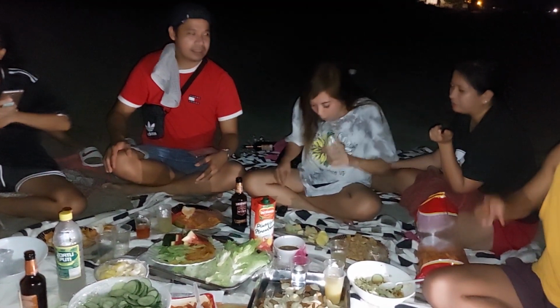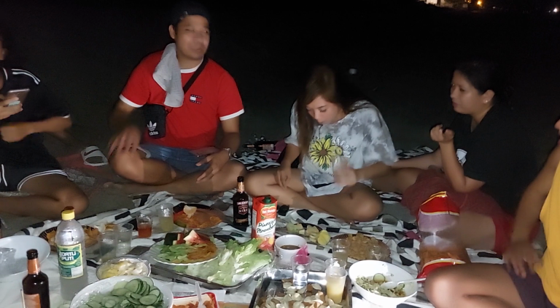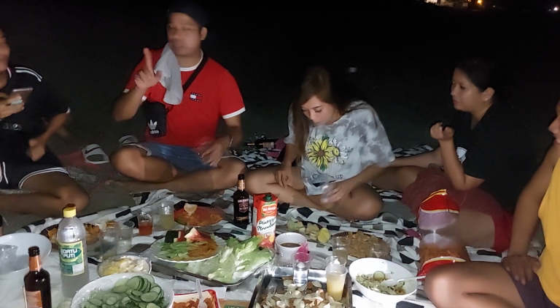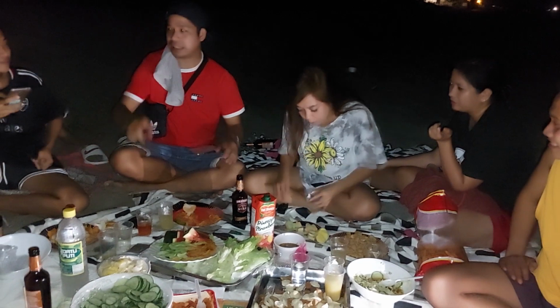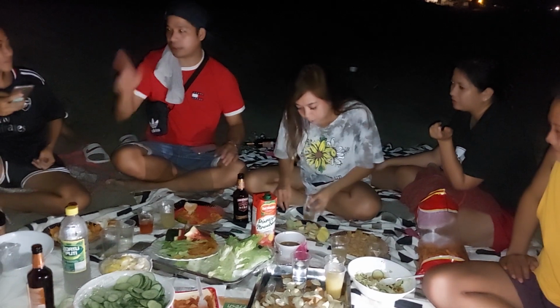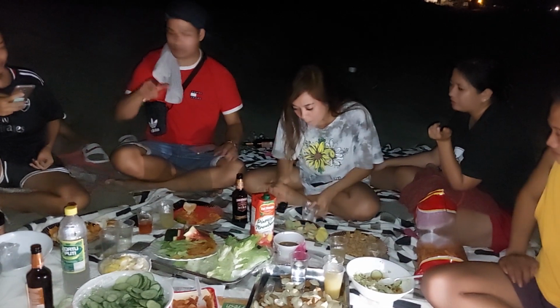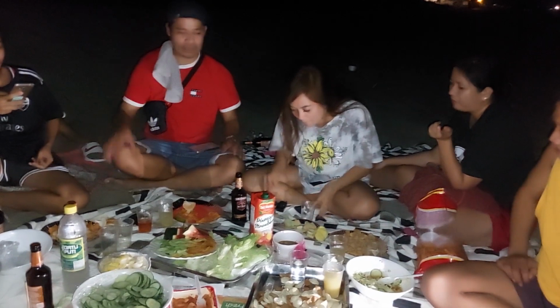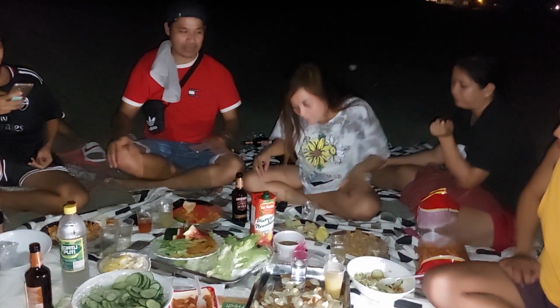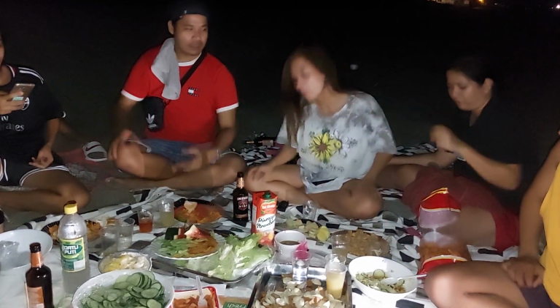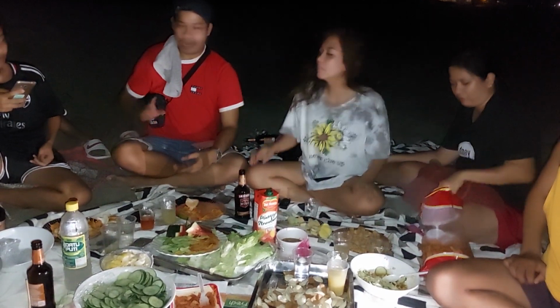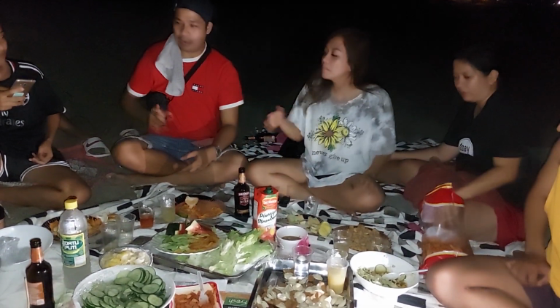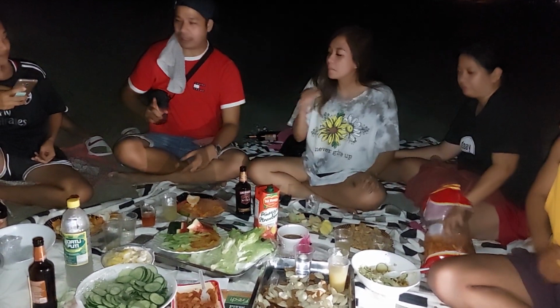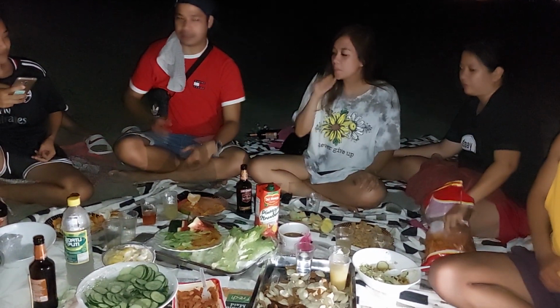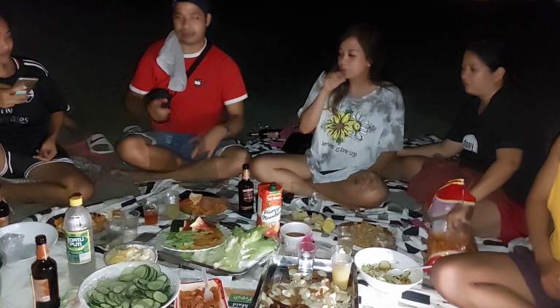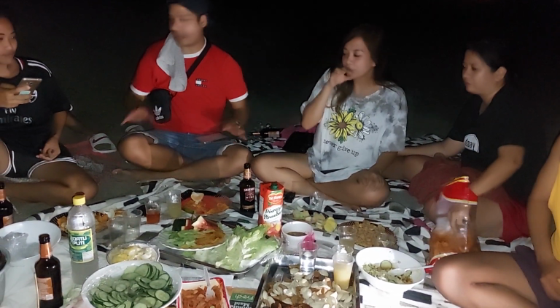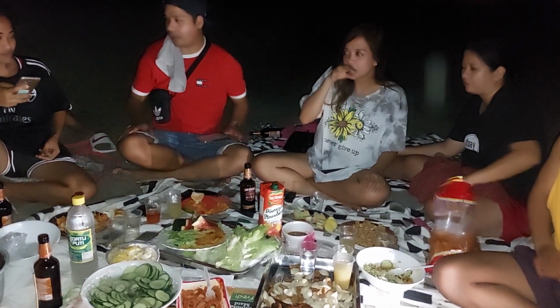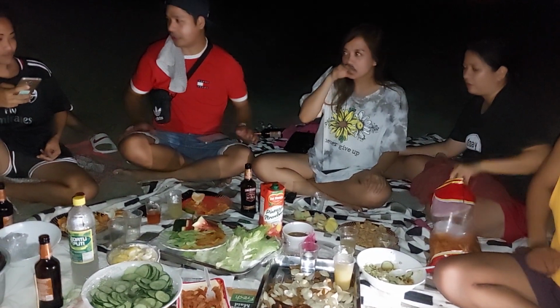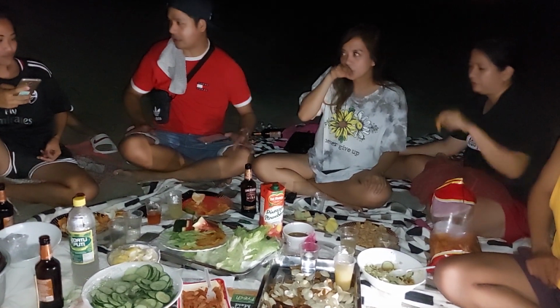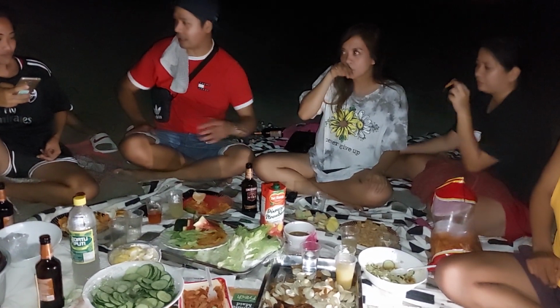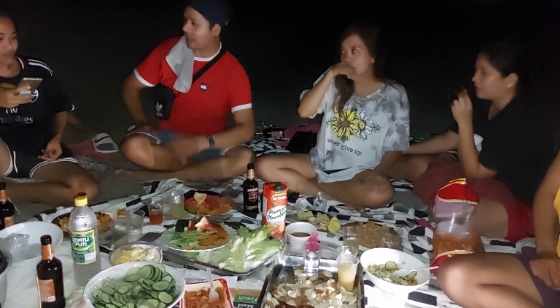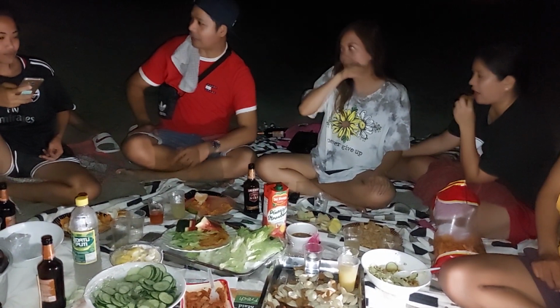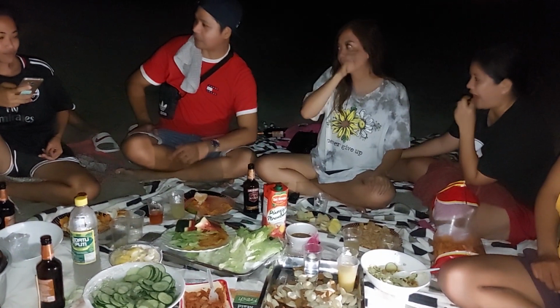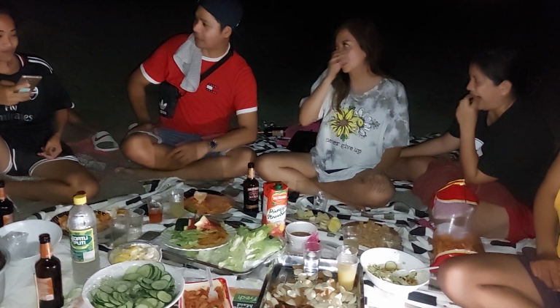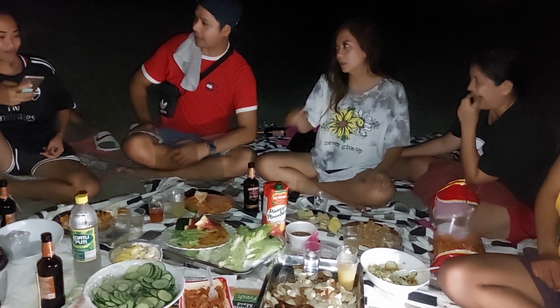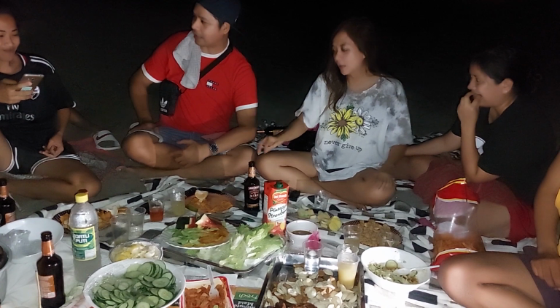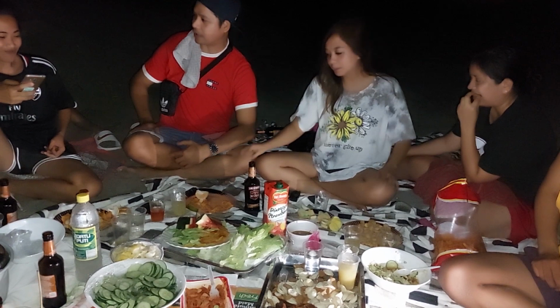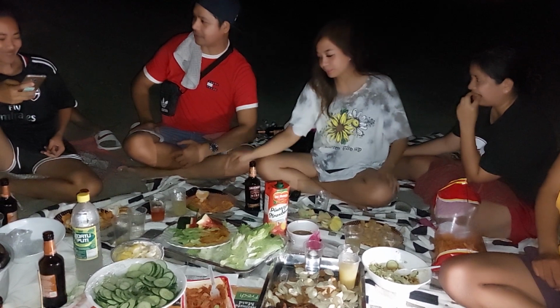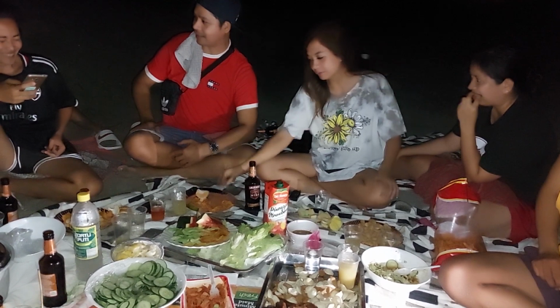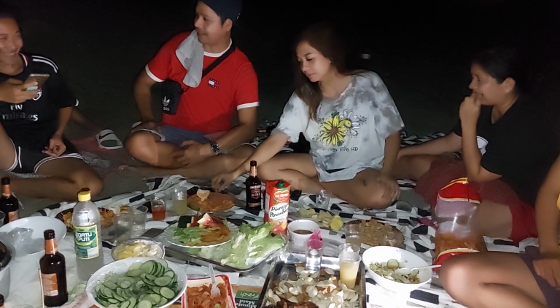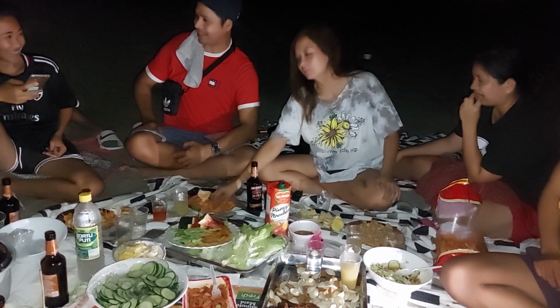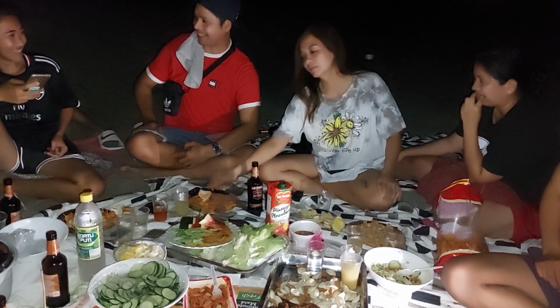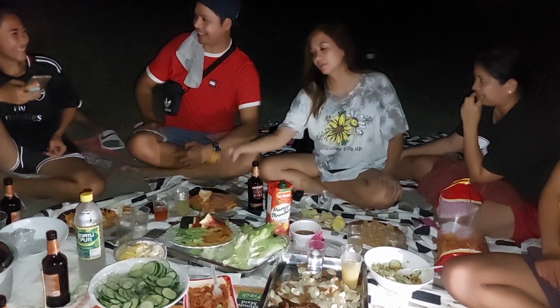One-one-zero-six, one-one-zero-seven, one-one-zero-eight, one-one-zero-nine, one-one-zero, one-one-zero.